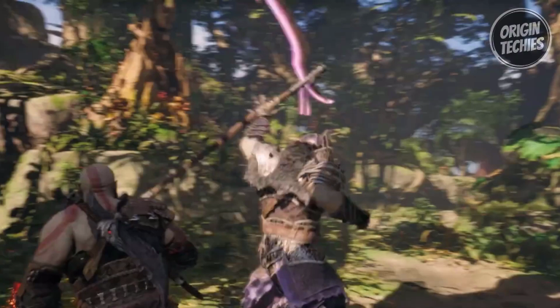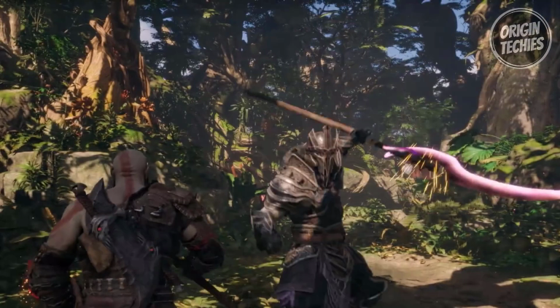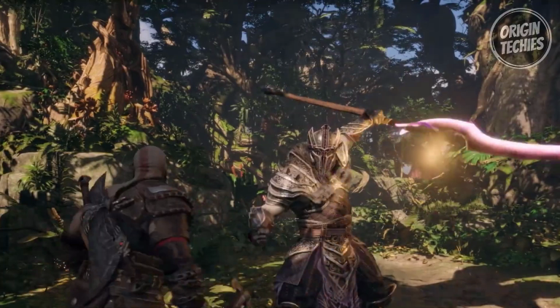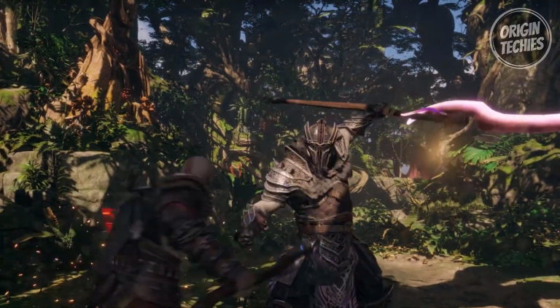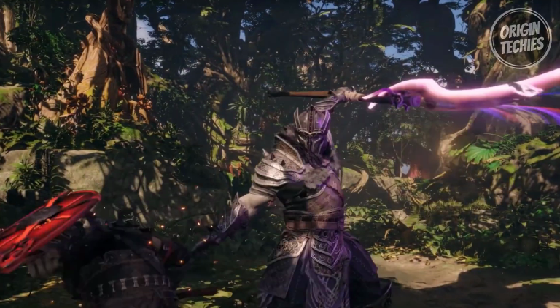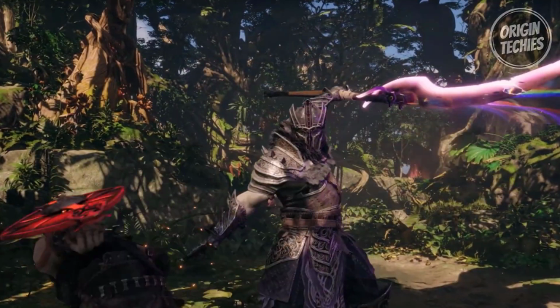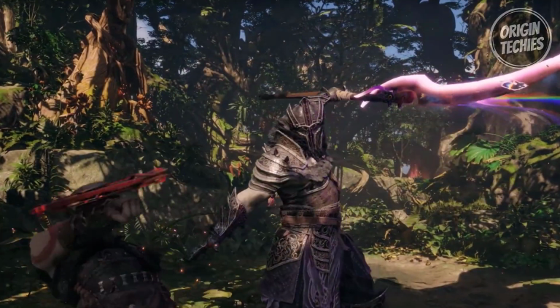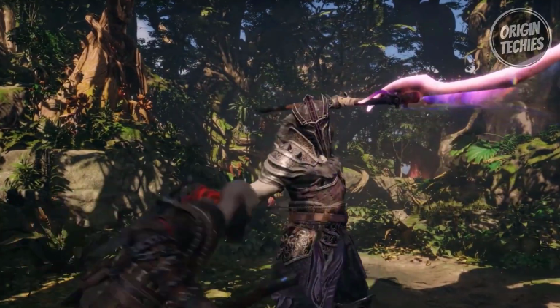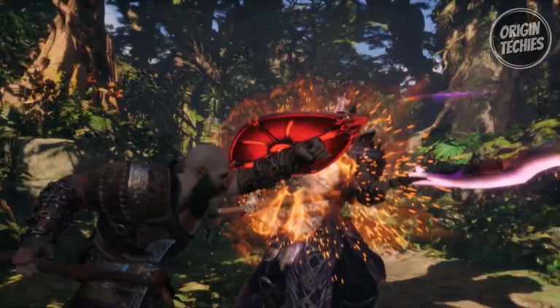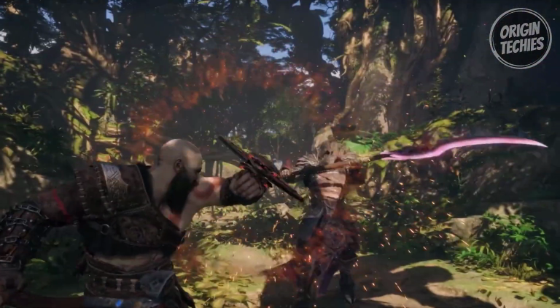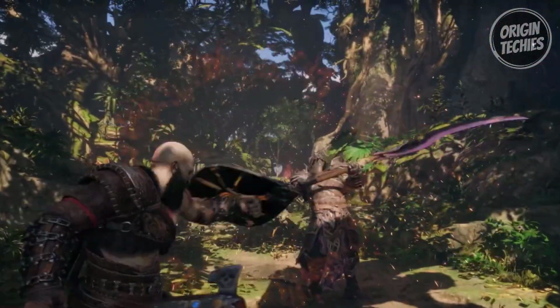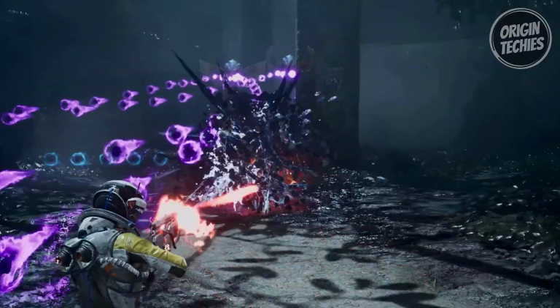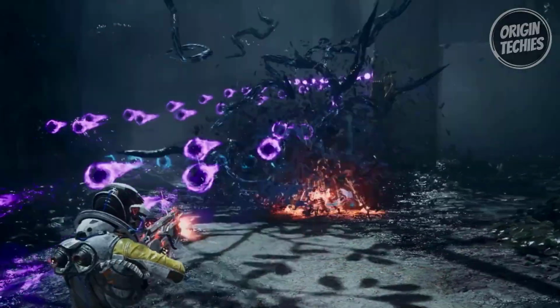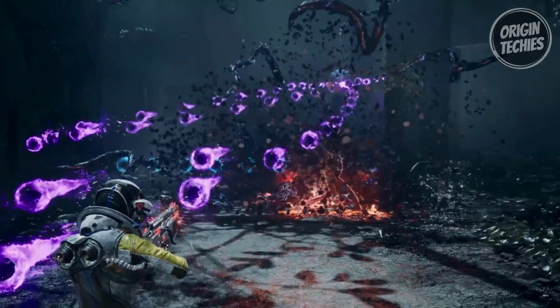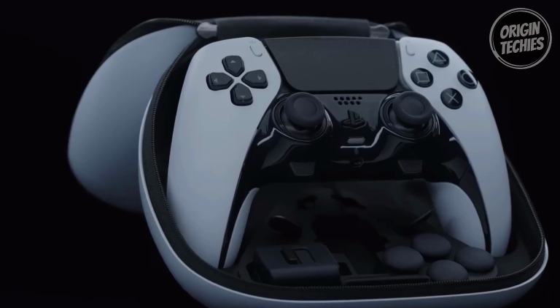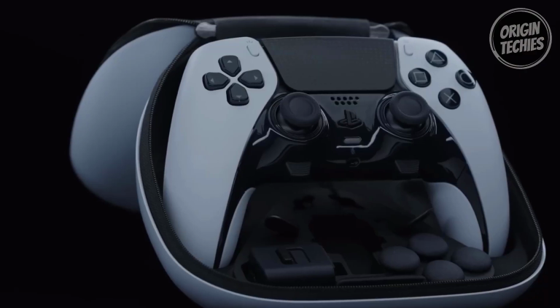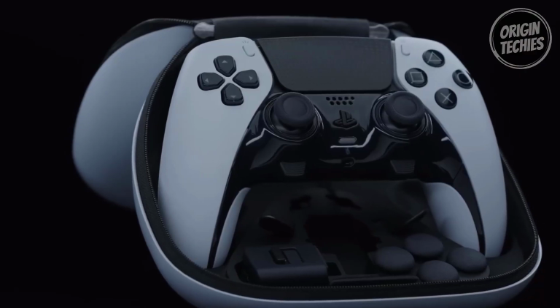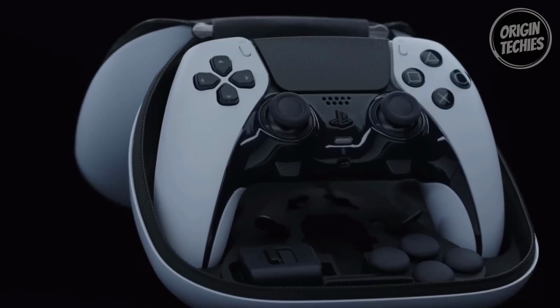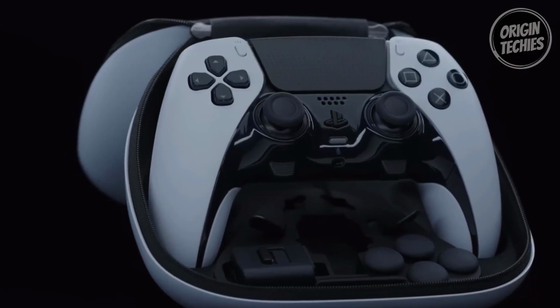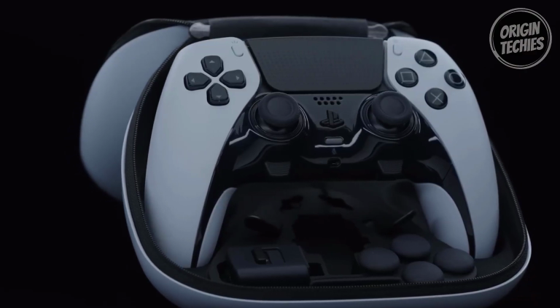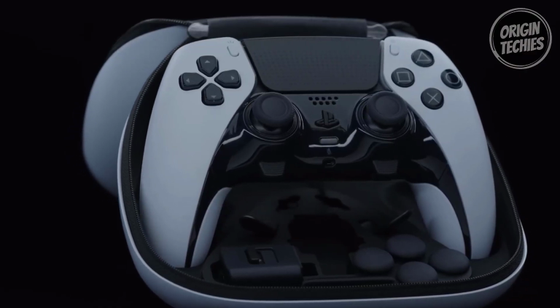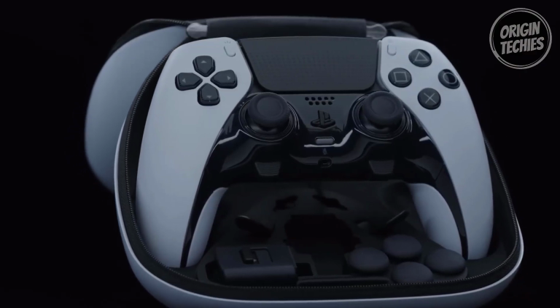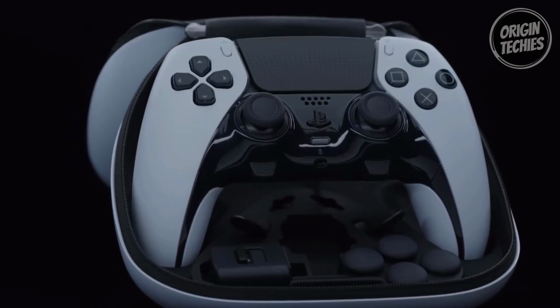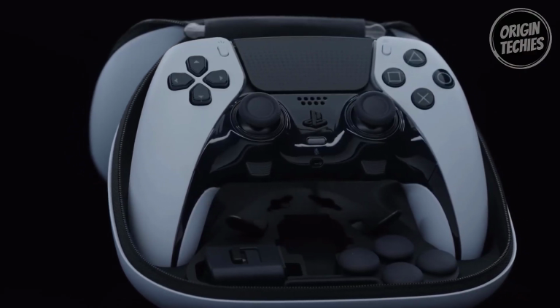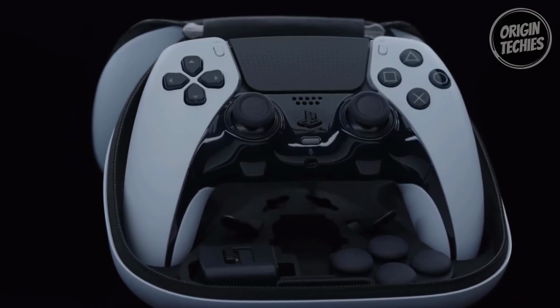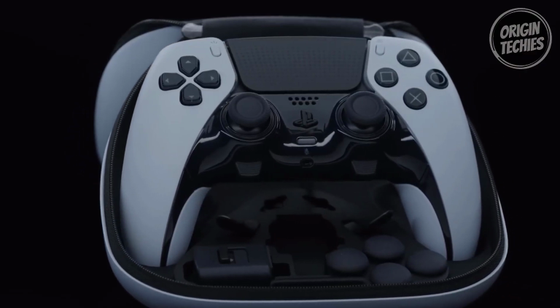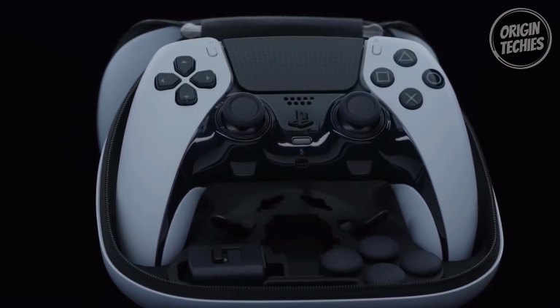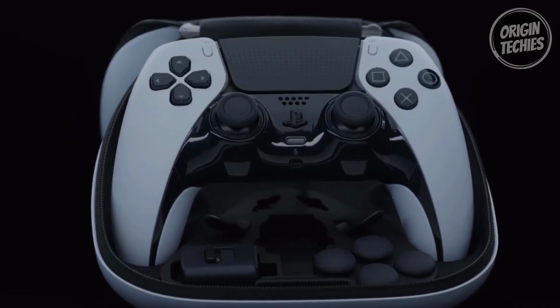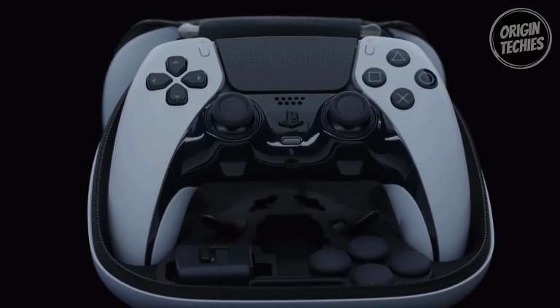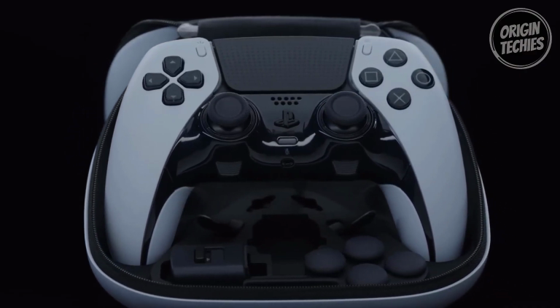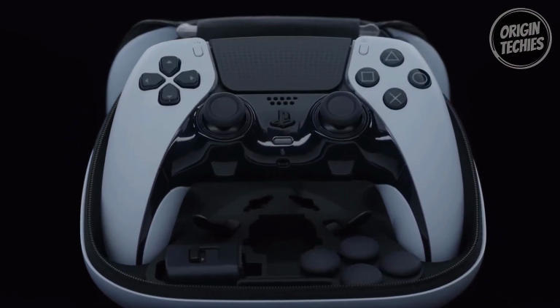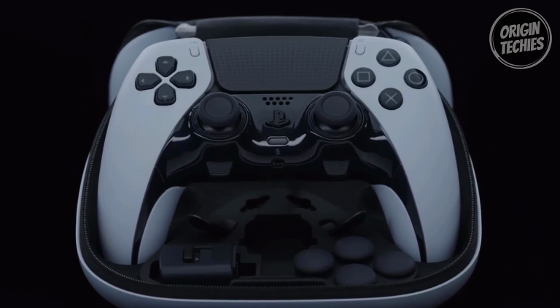Embrace precision, adaptability, and unmatched control. Embrace the future of gaming.